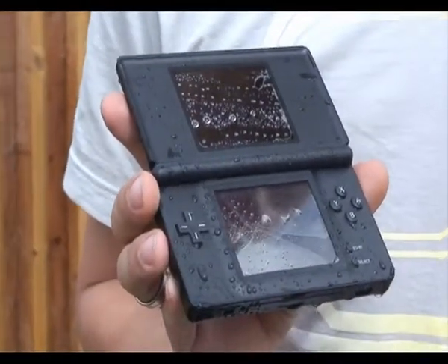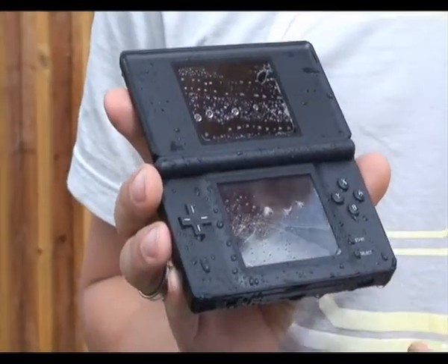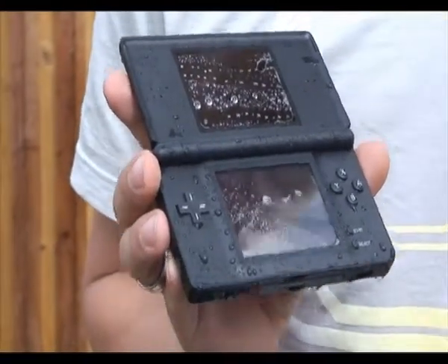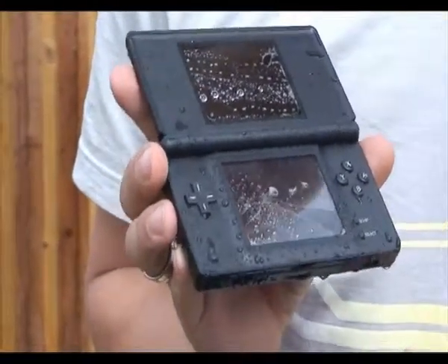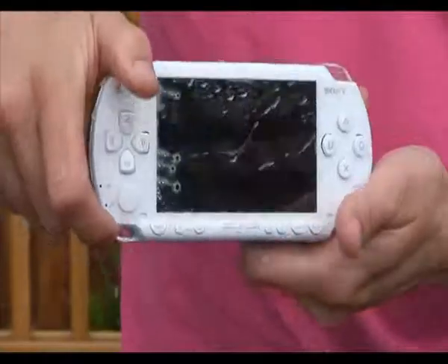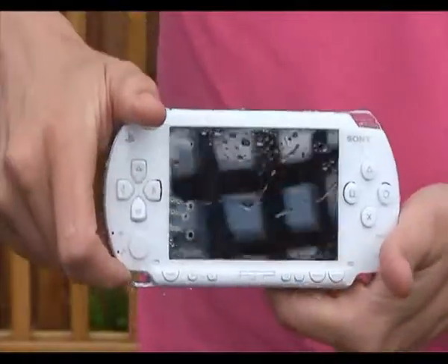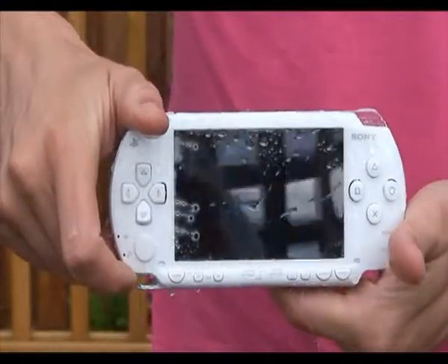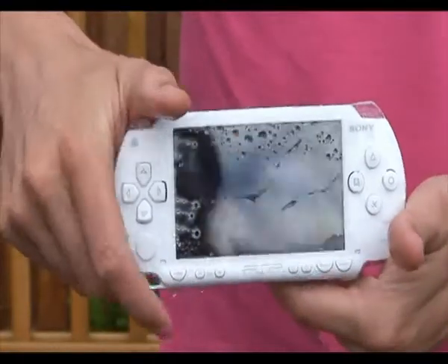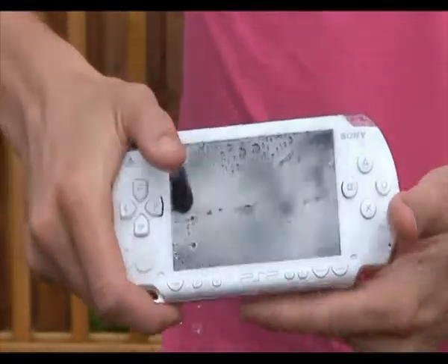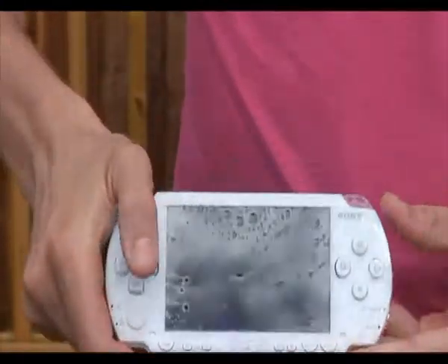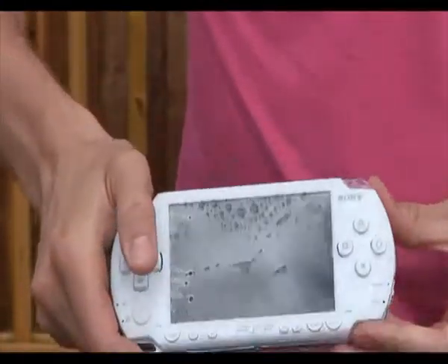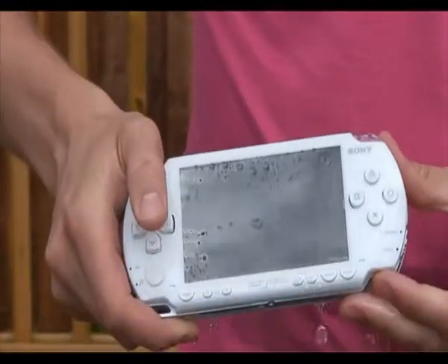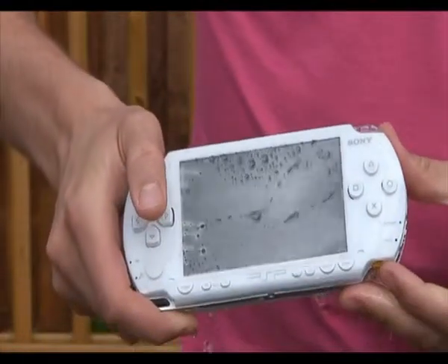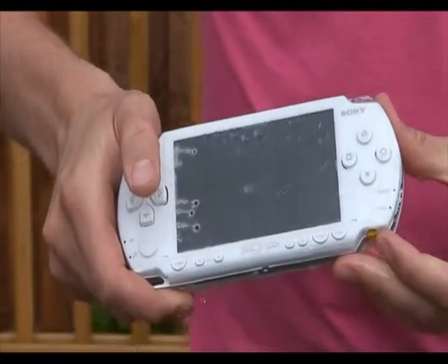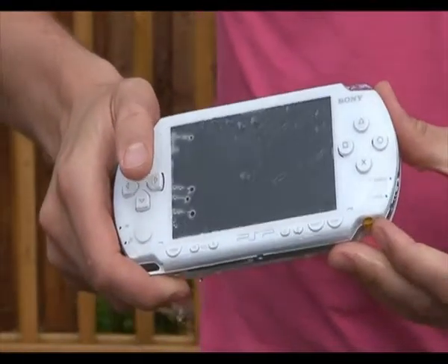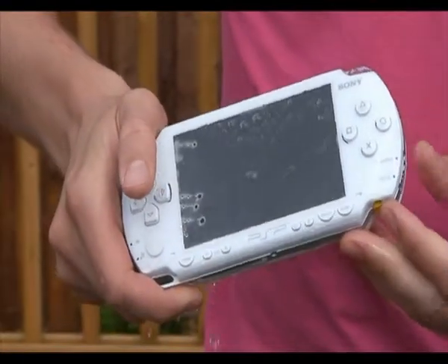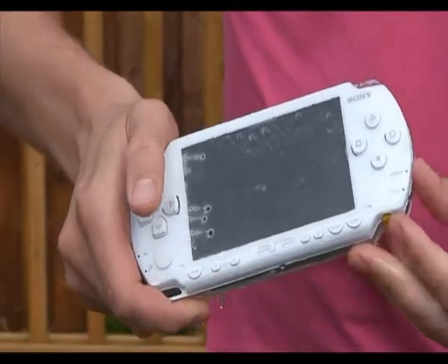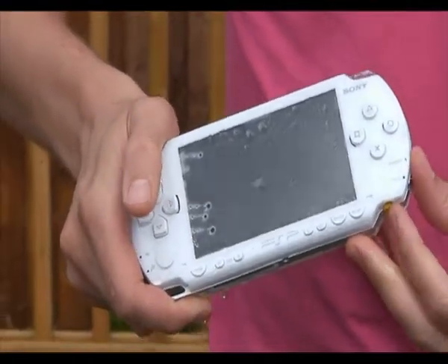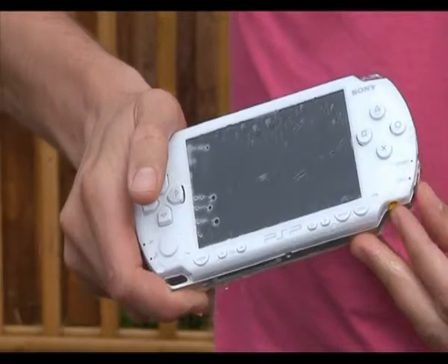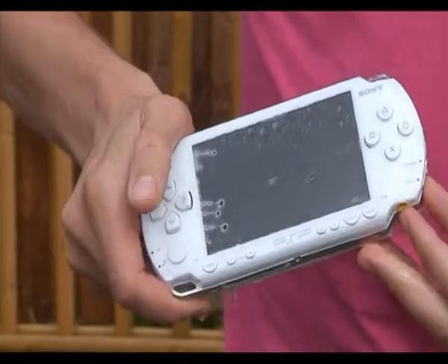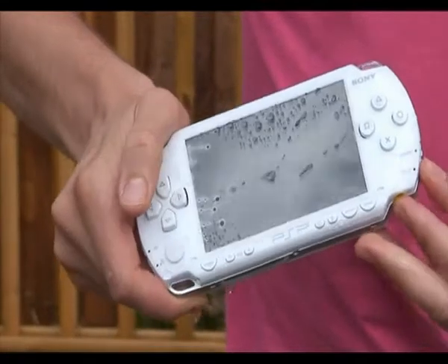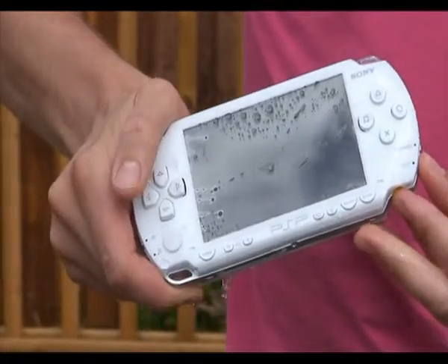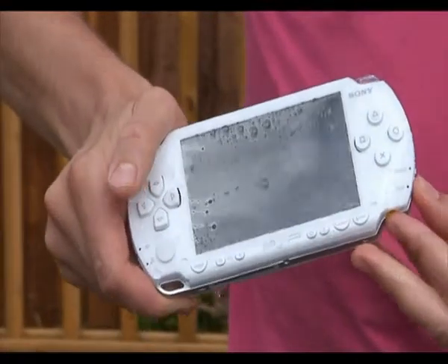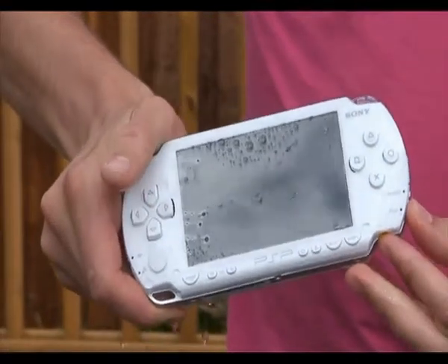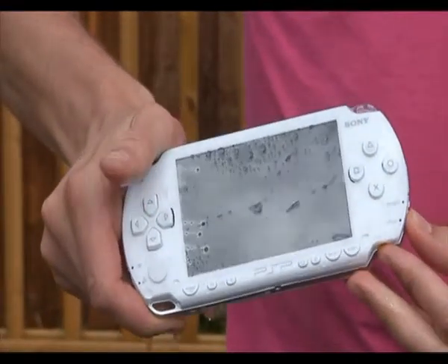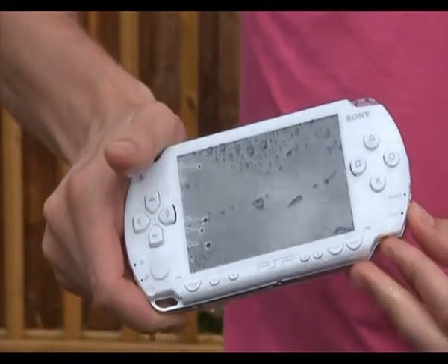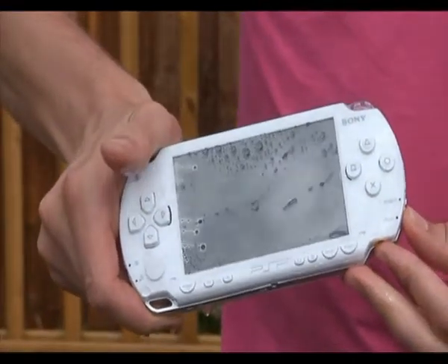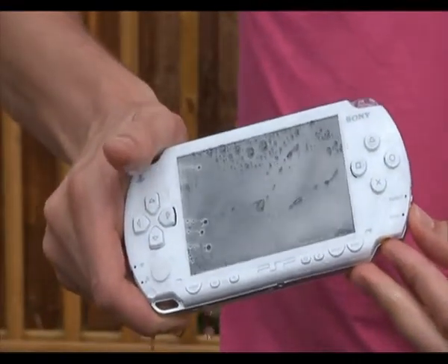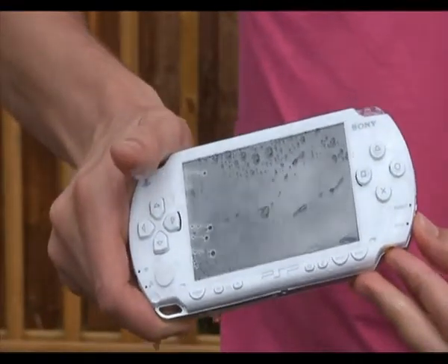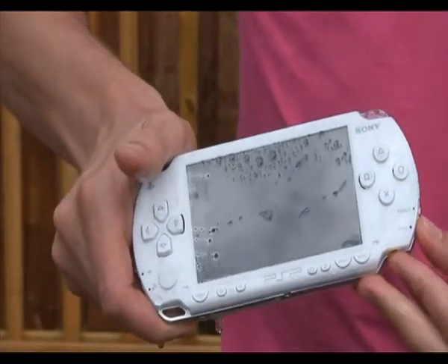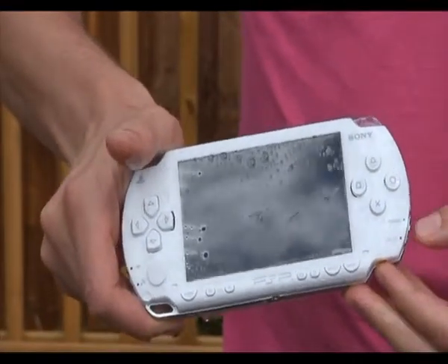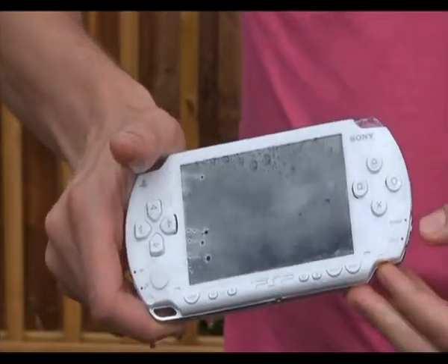How about the PSP? That's significantly better than the PSP. The PSP is, like the Sony Ericsson, dead.